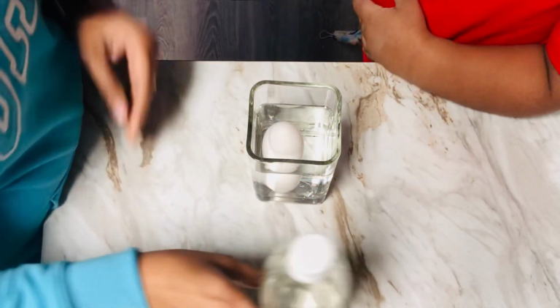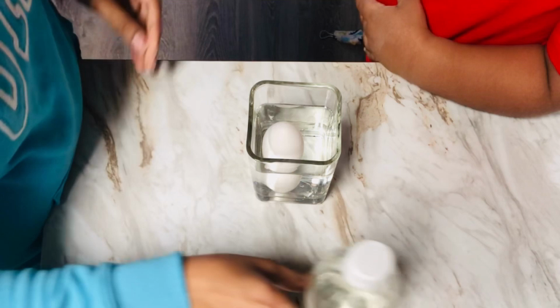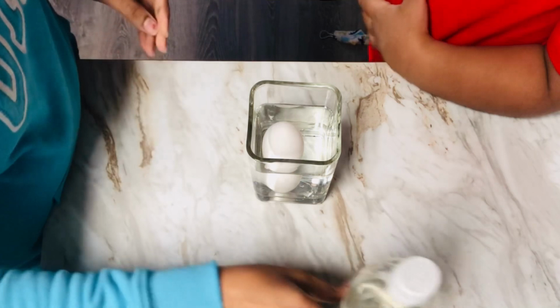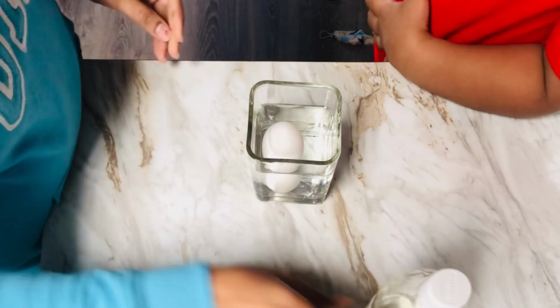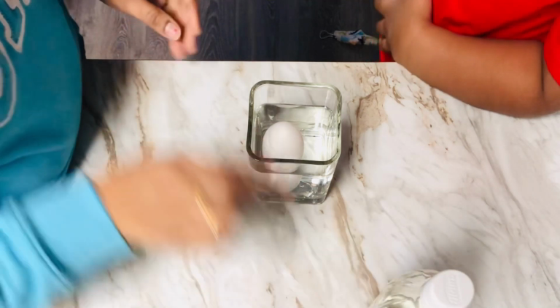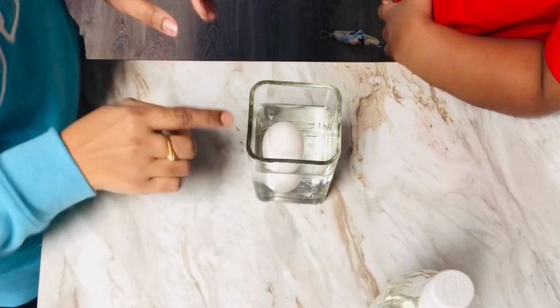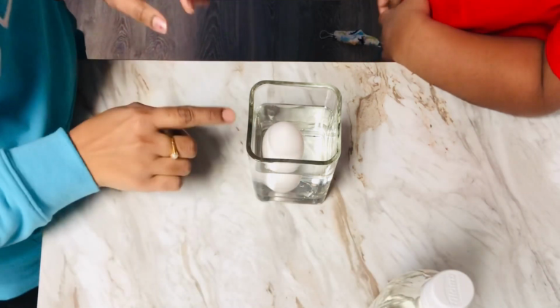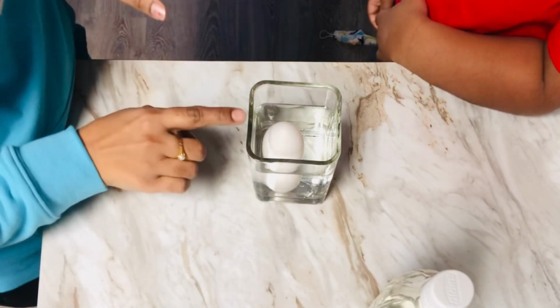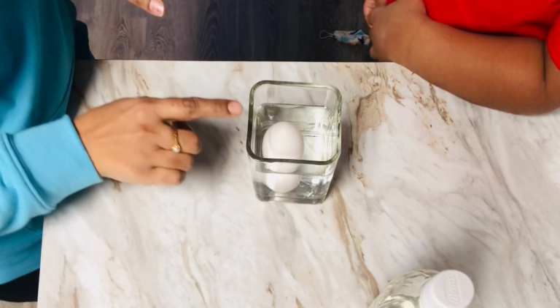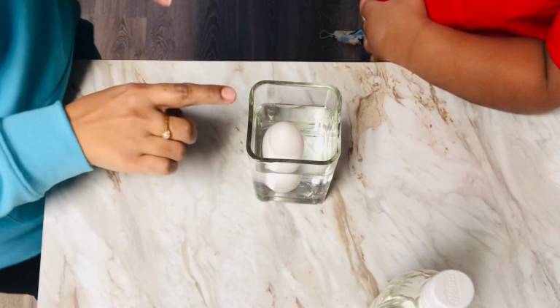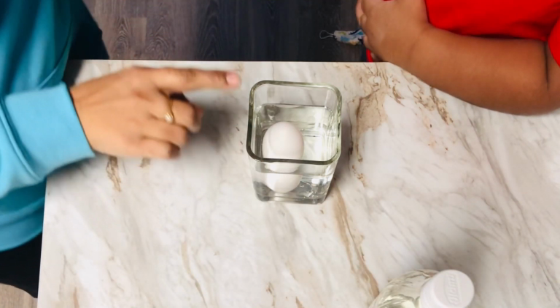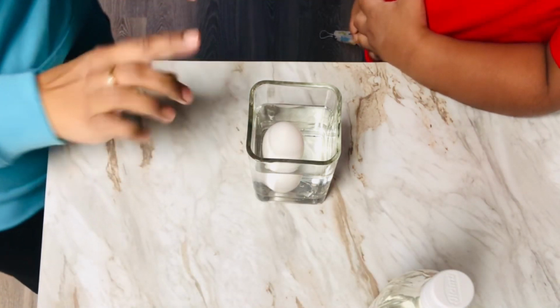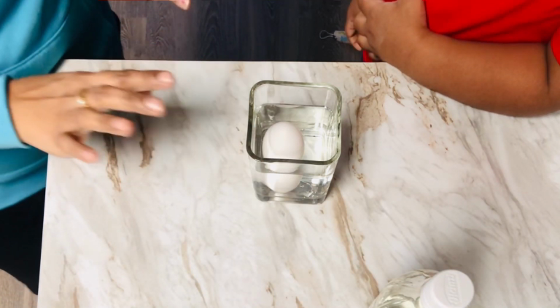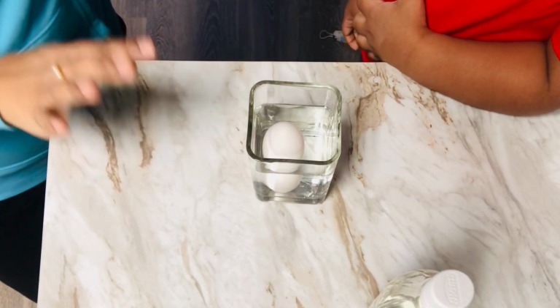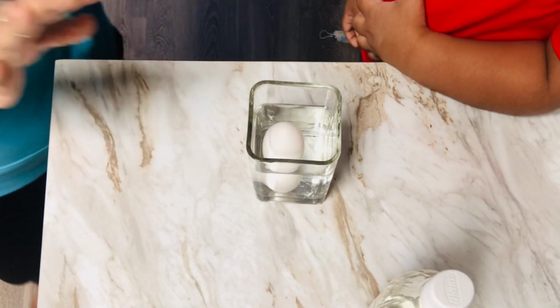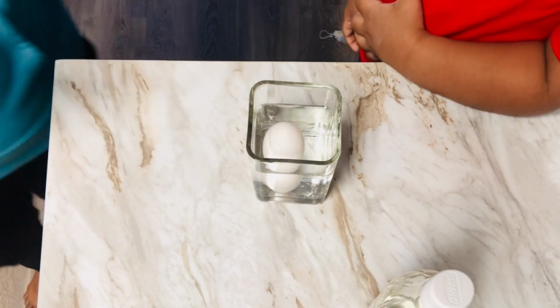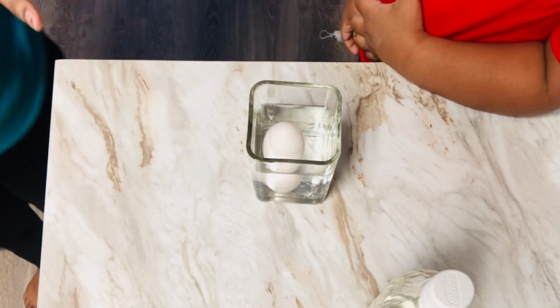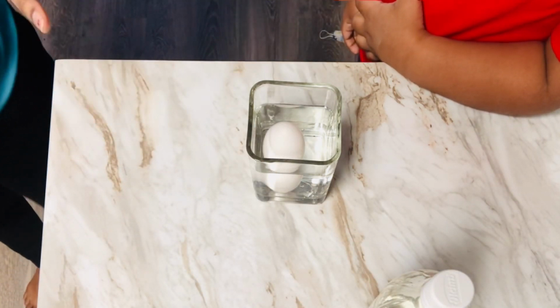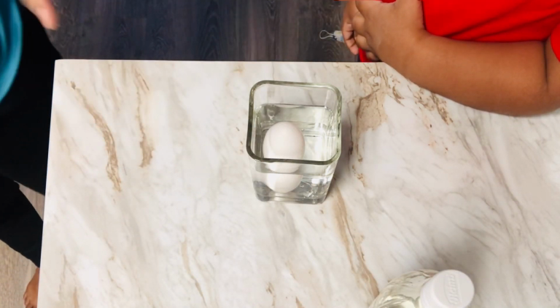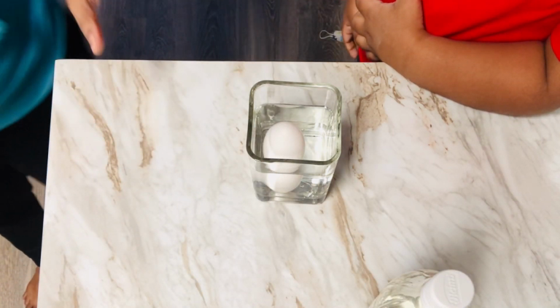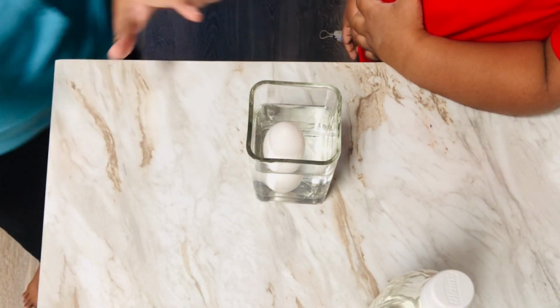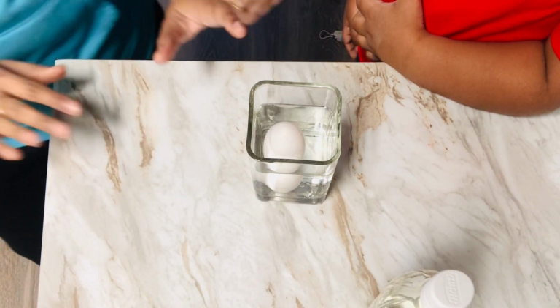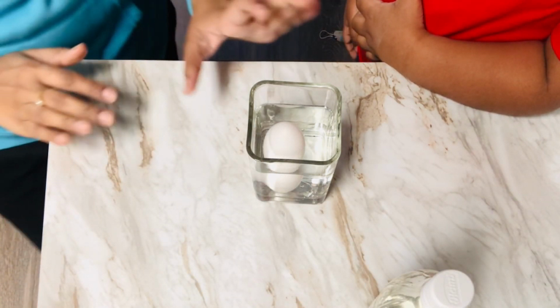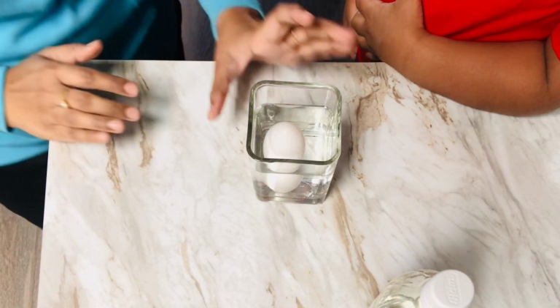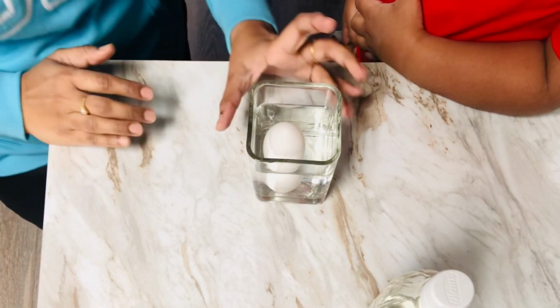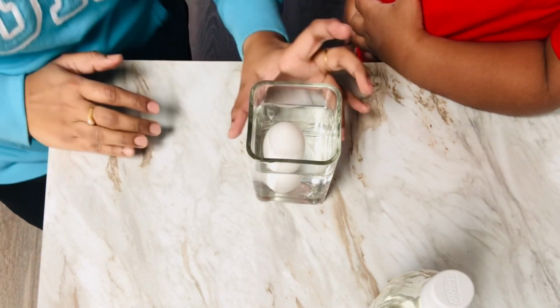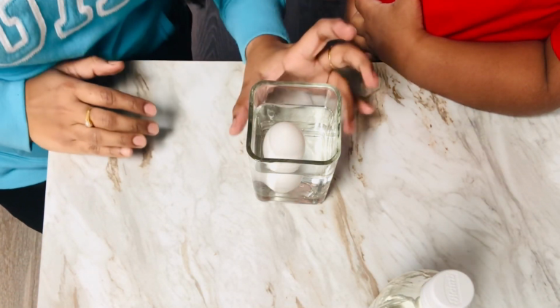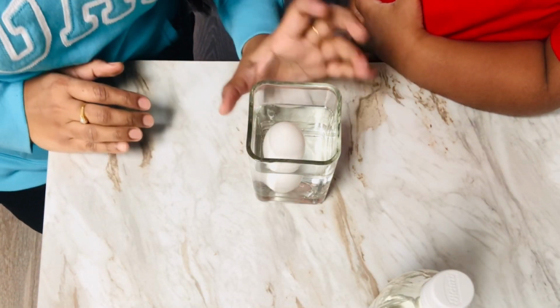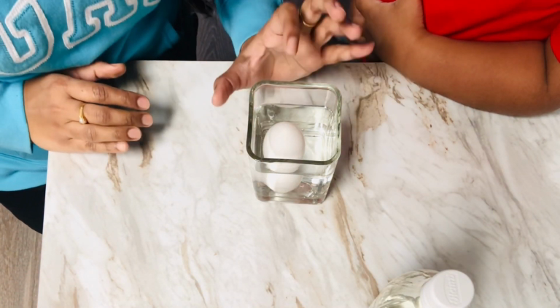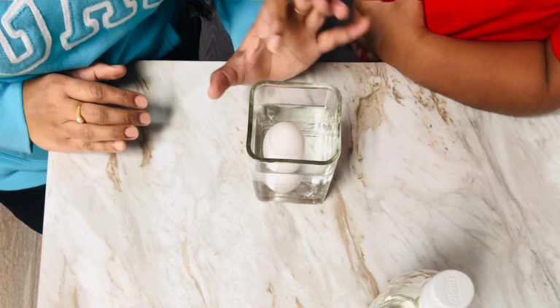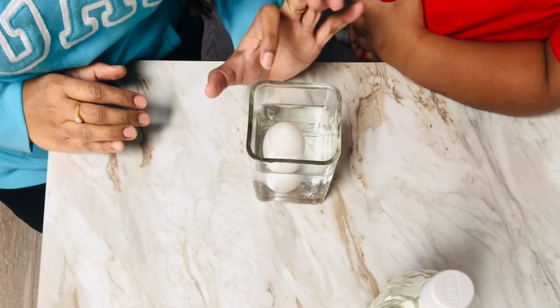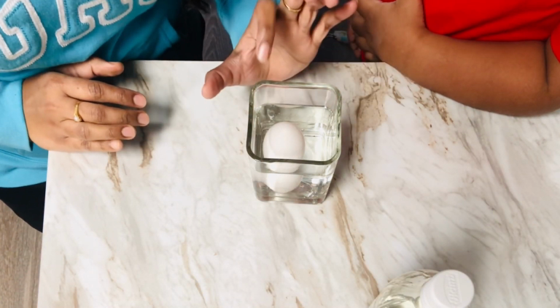Now we have to put a plate on it. It is 24 hours.